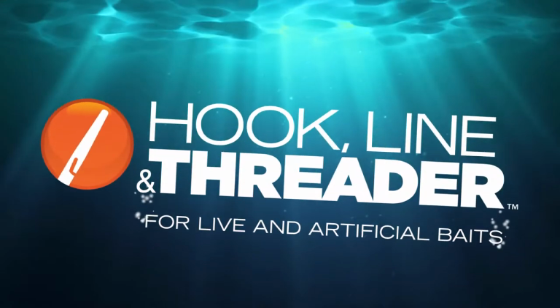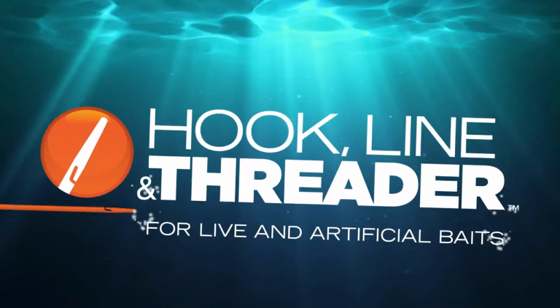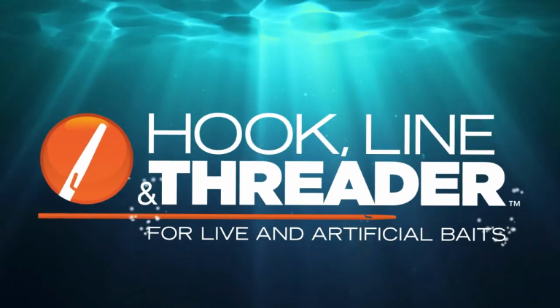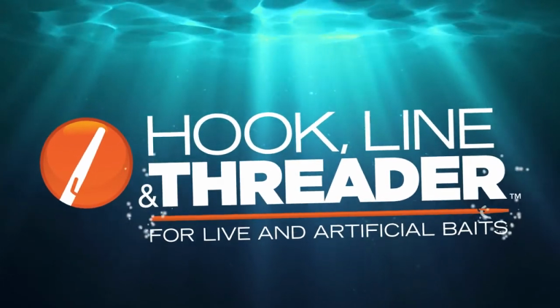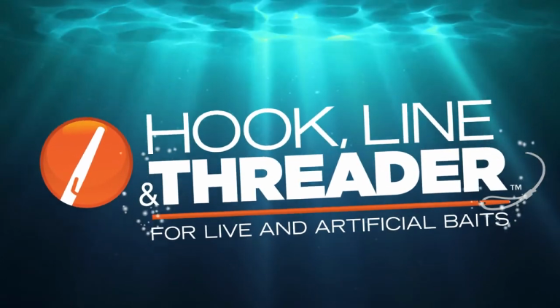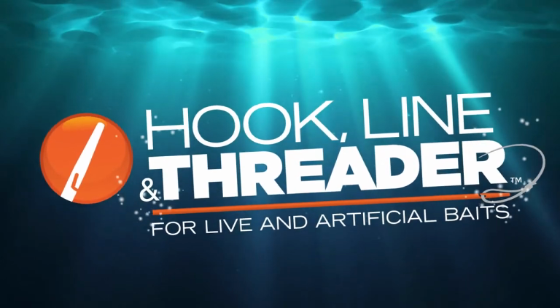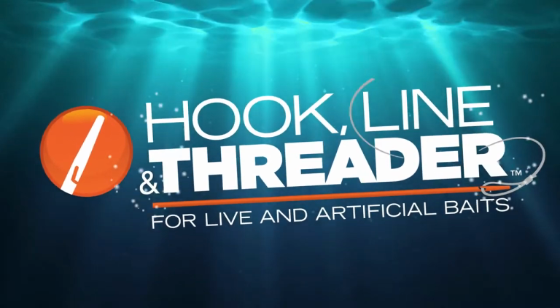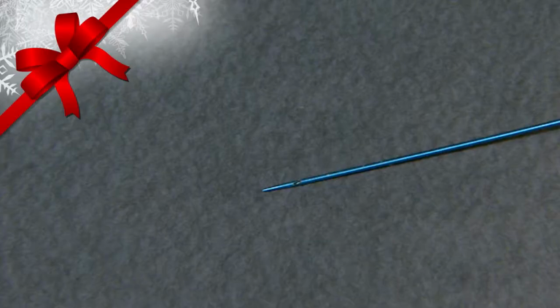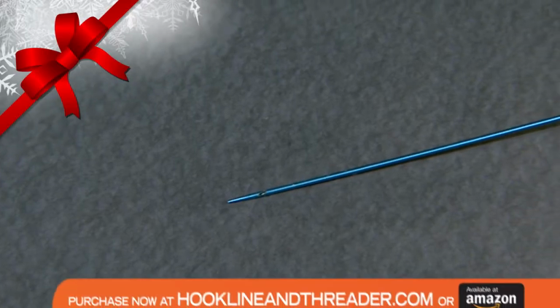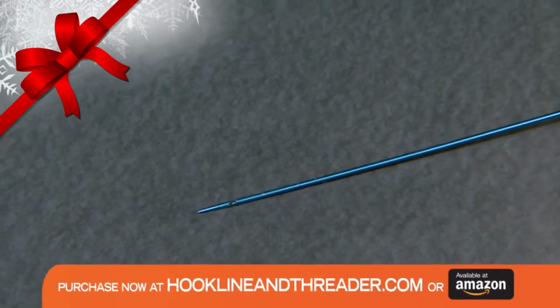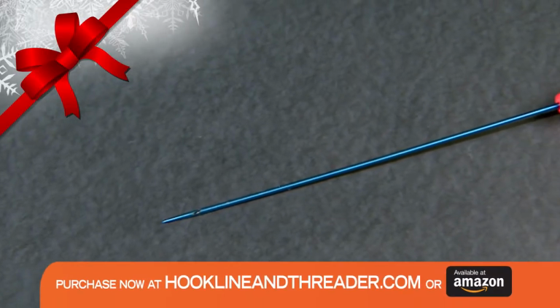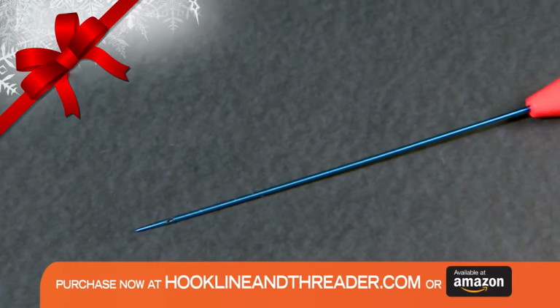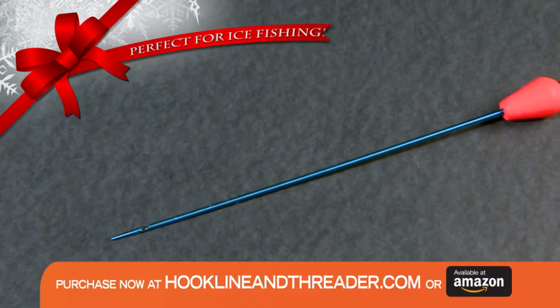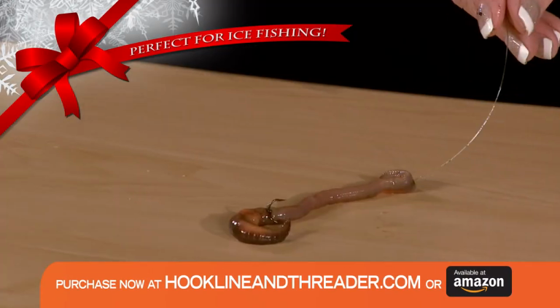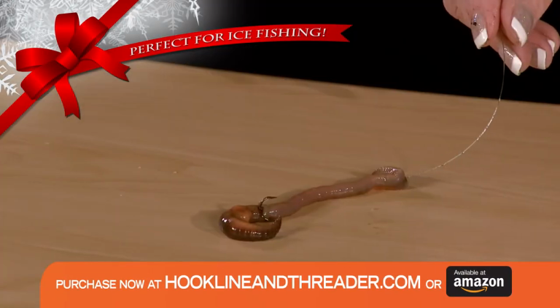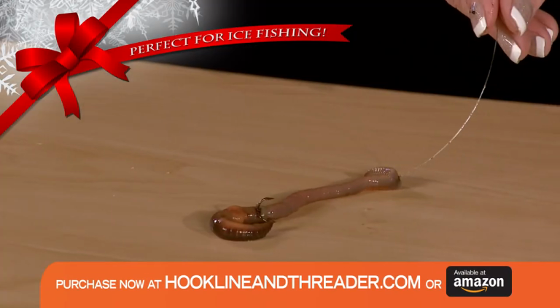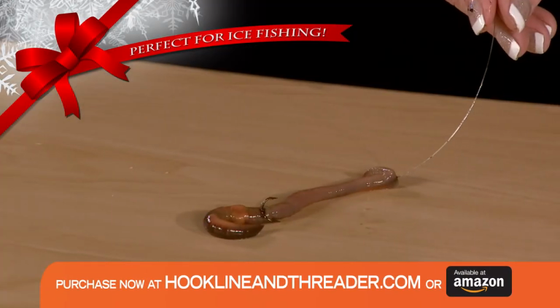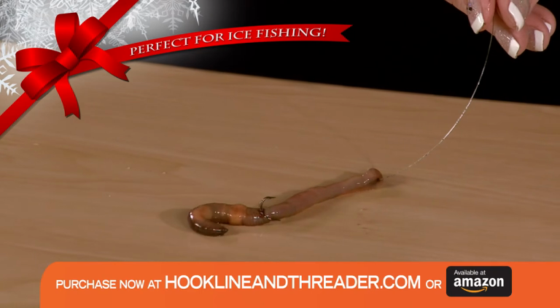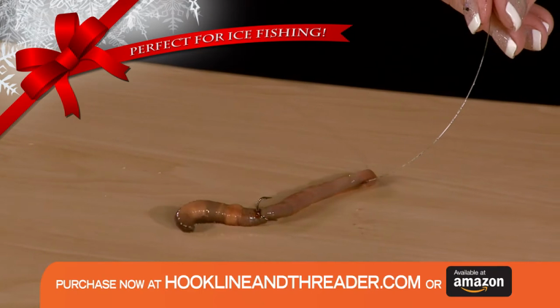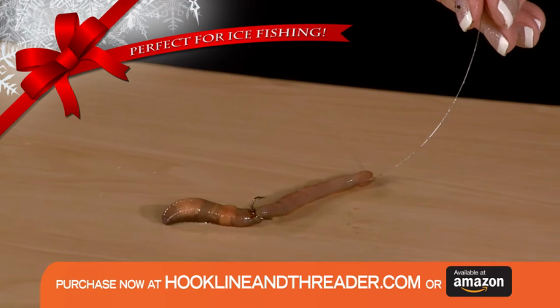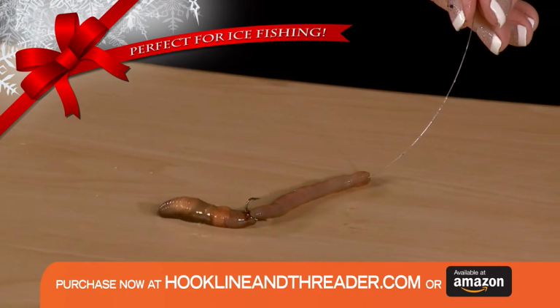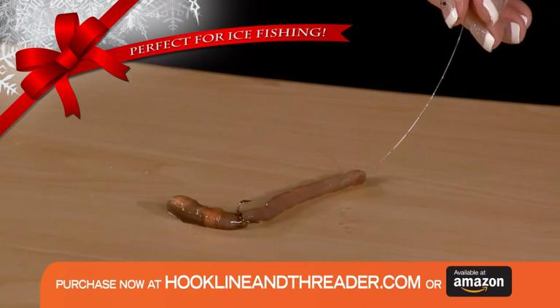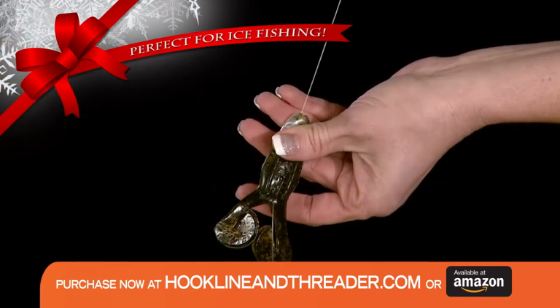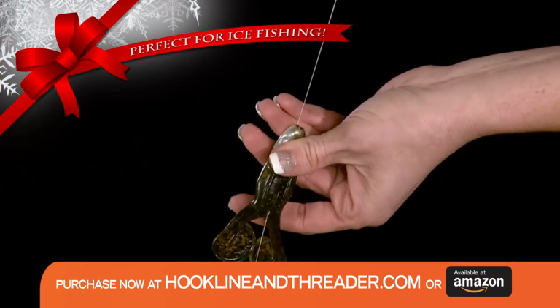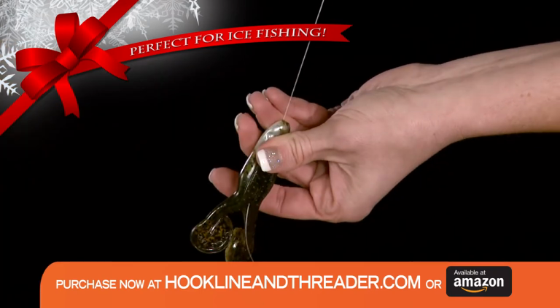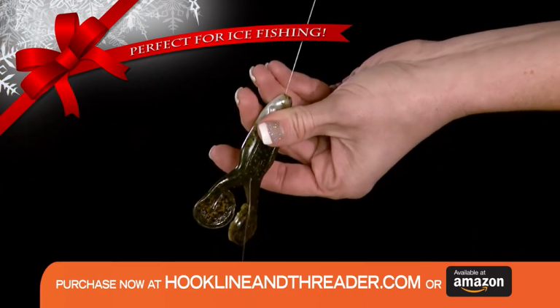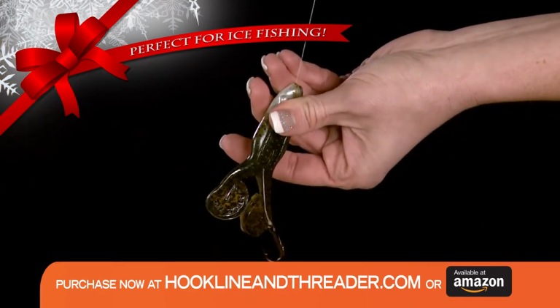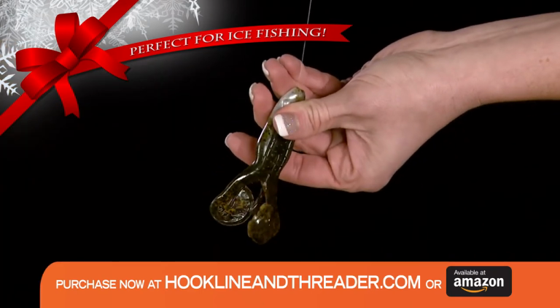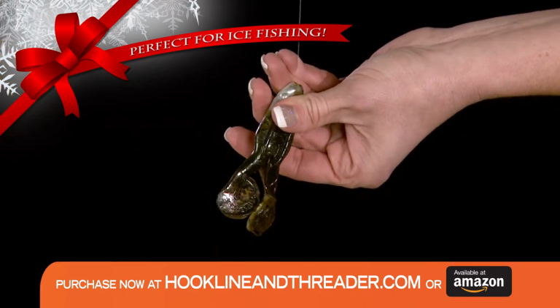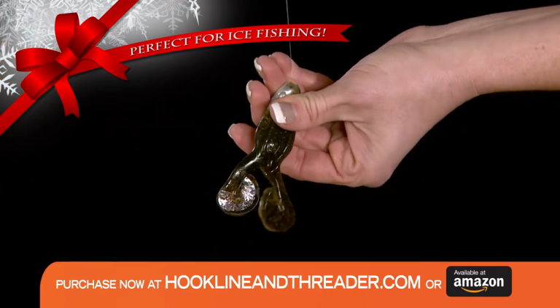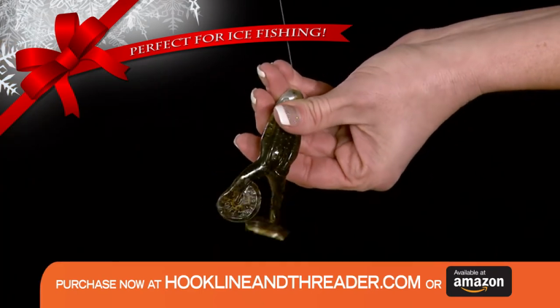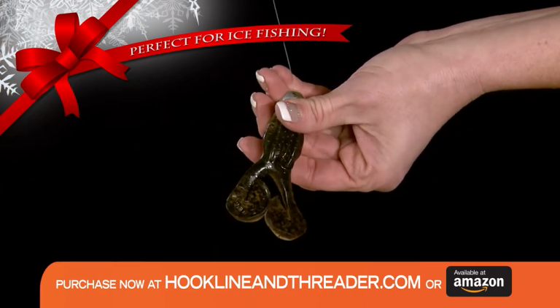Introducing Hook, Line, and Threader, the innovative threader tool that will allow you to create live lures and custom soft plastic rigs and harnesses.